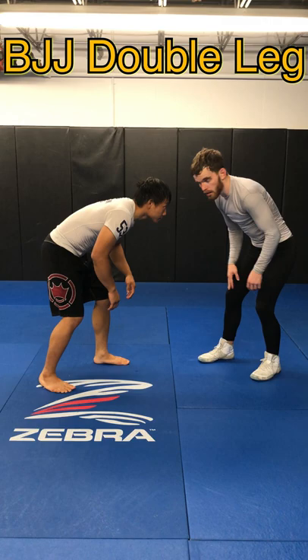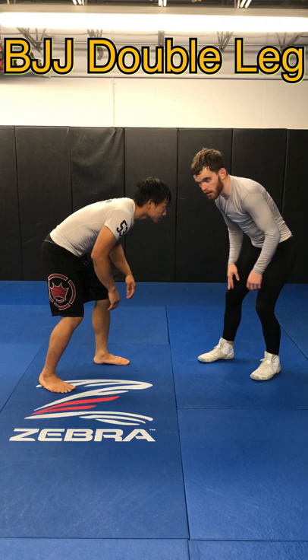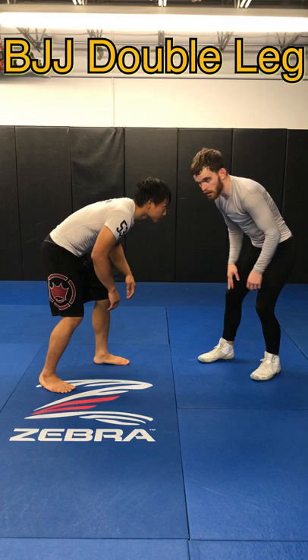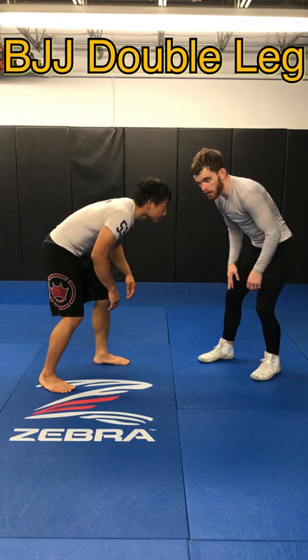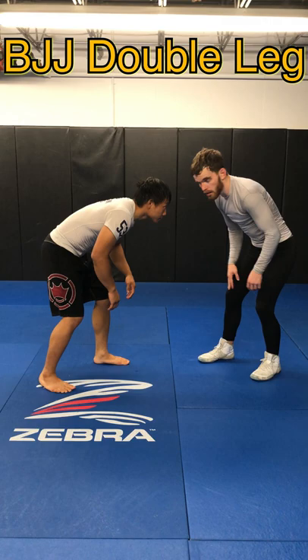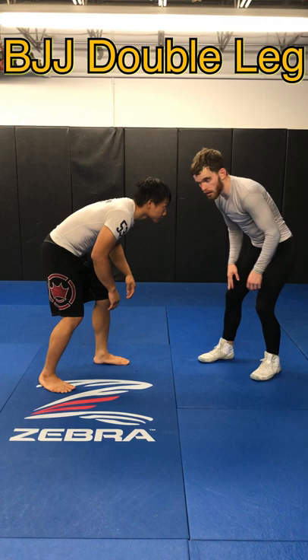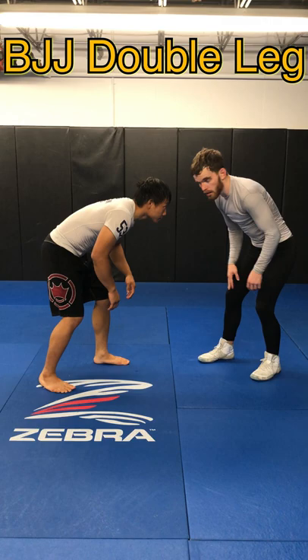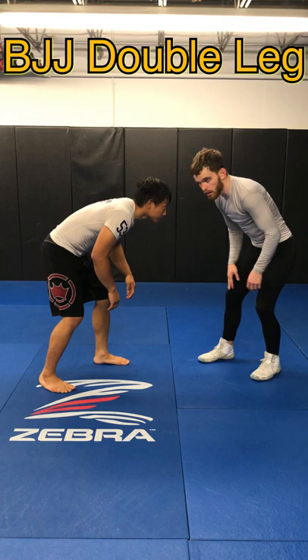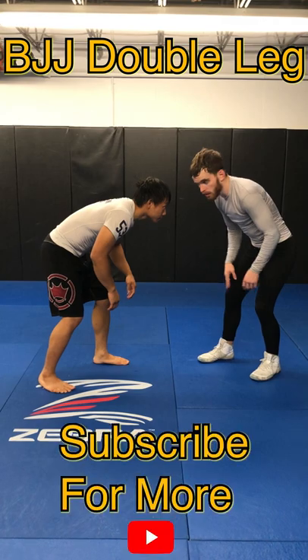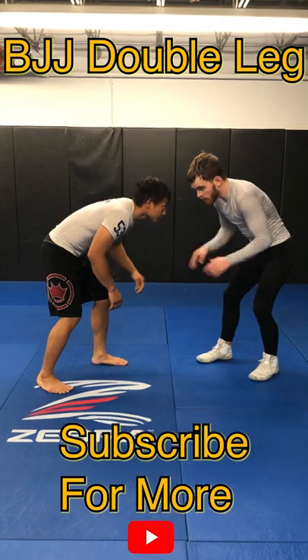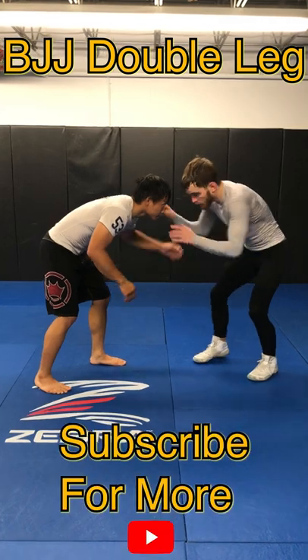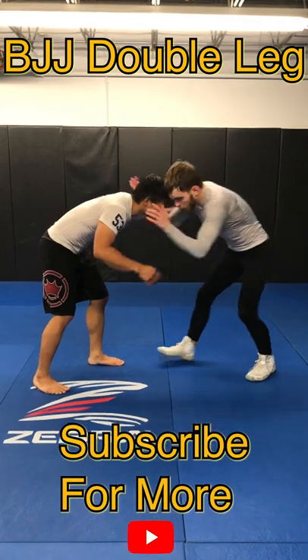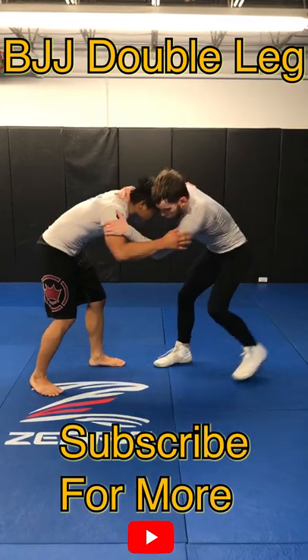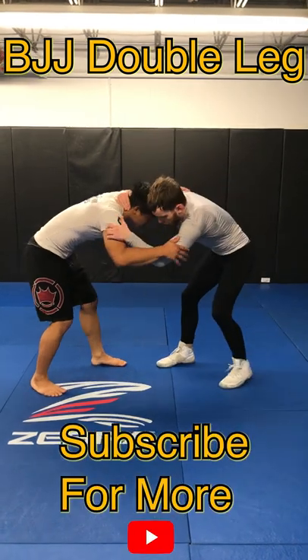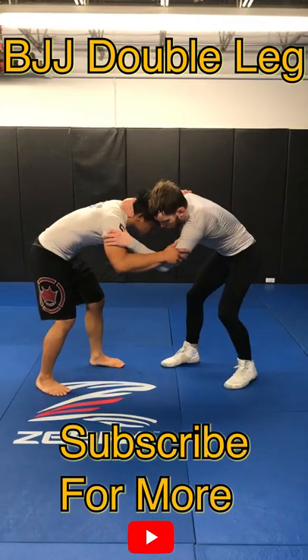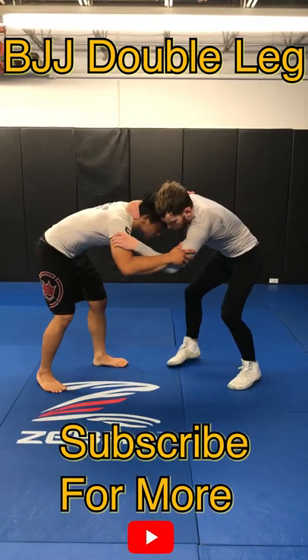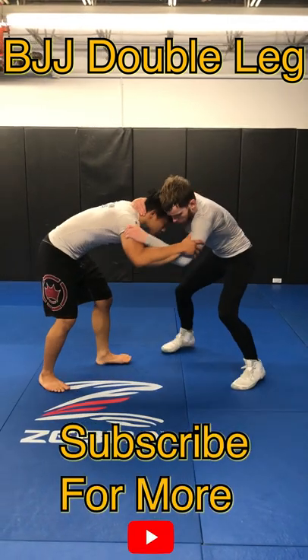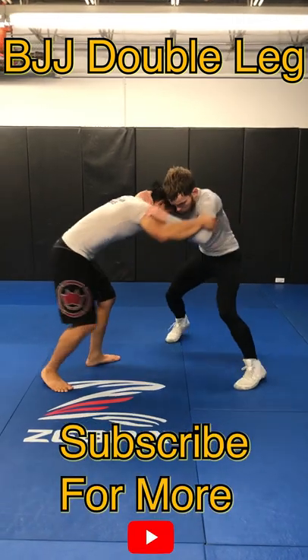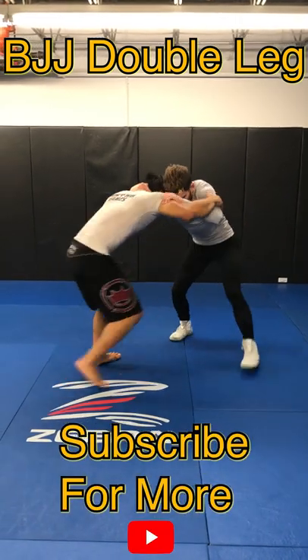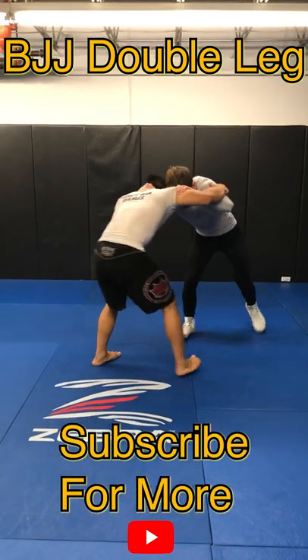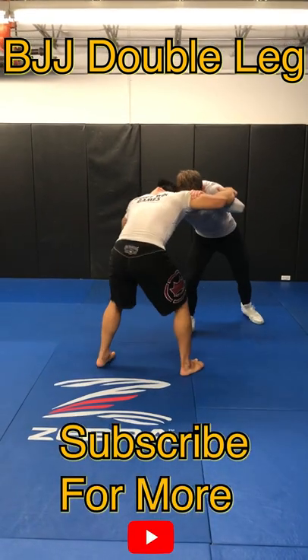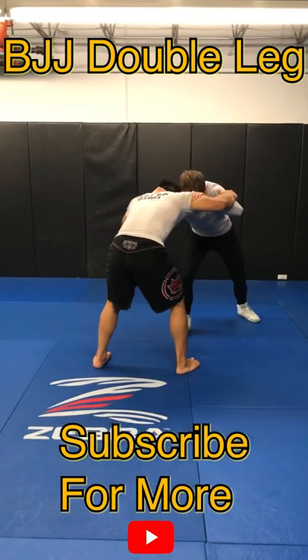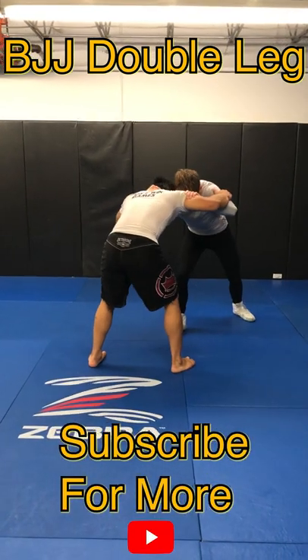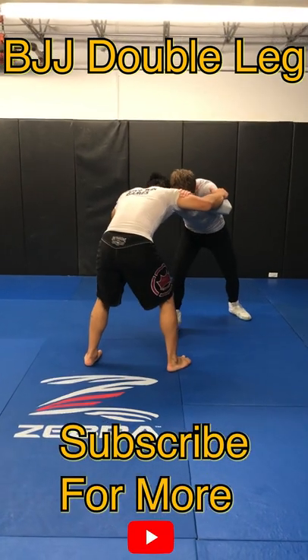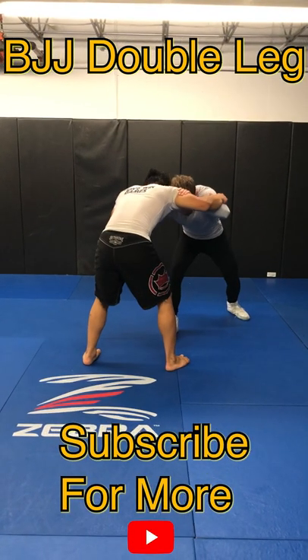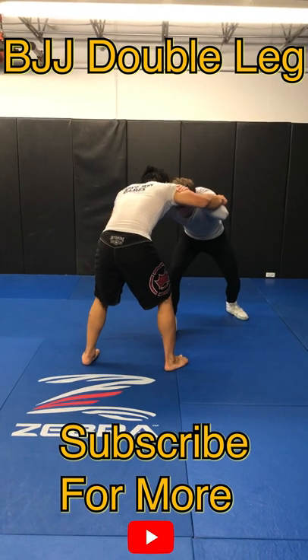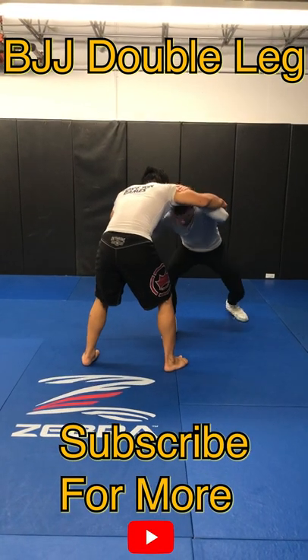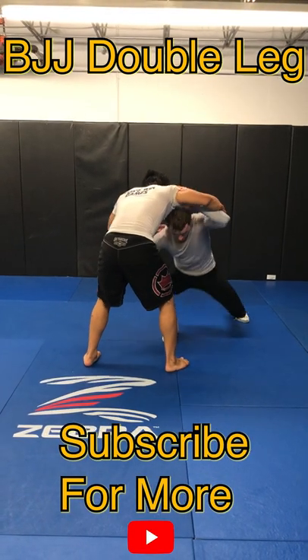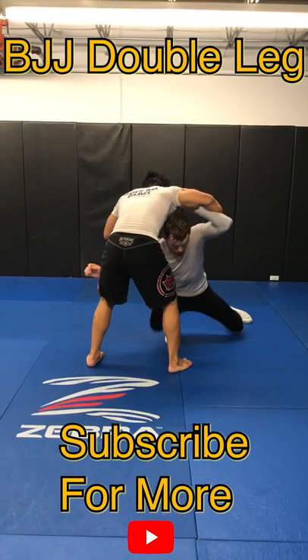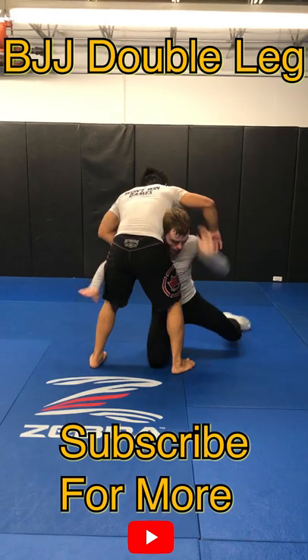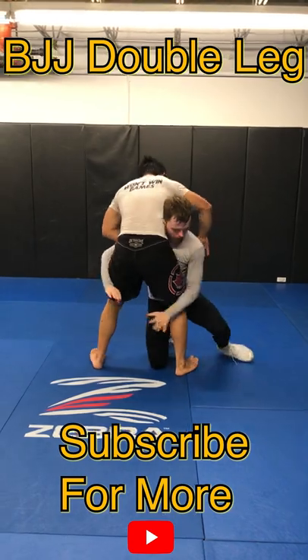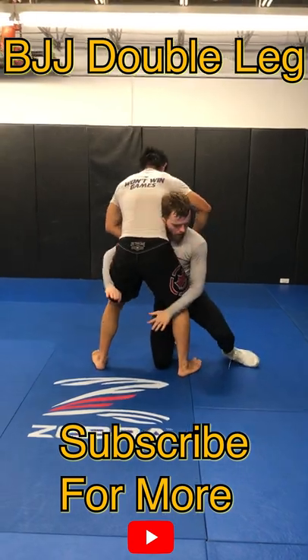How to do a double leg in jiu-jitsu. Step one: touch them, make contact, pull them. Step two: drive through, penetrate the legs.